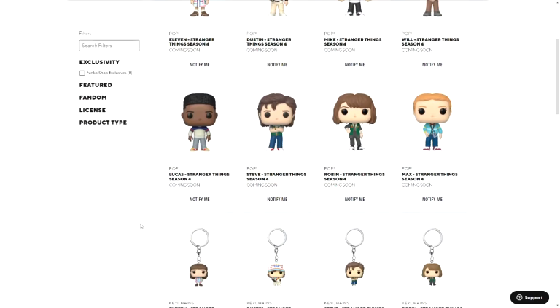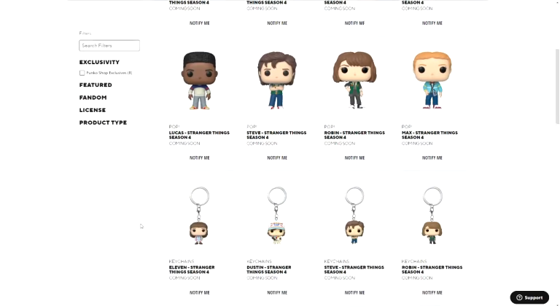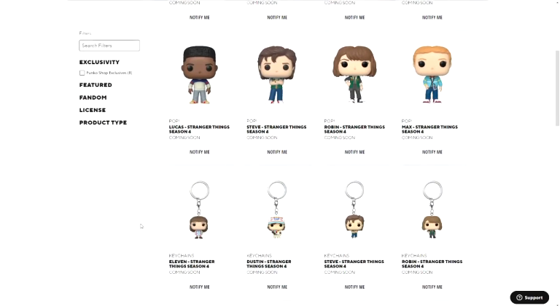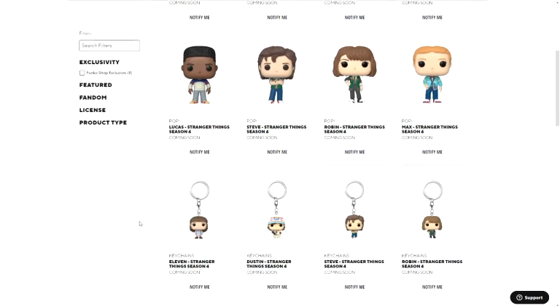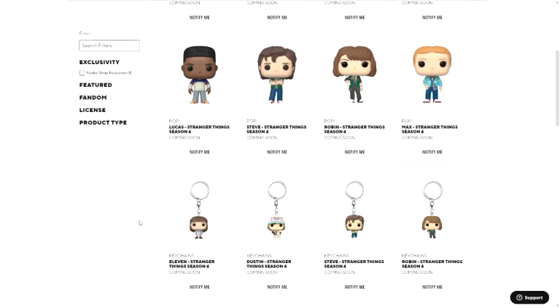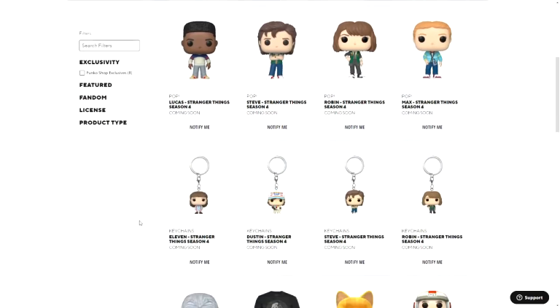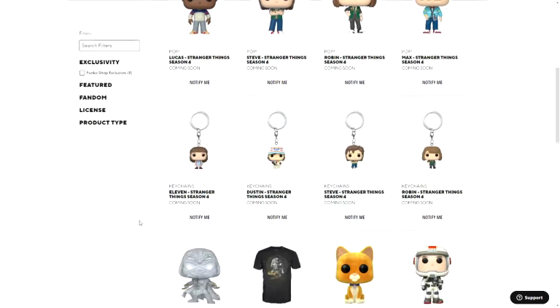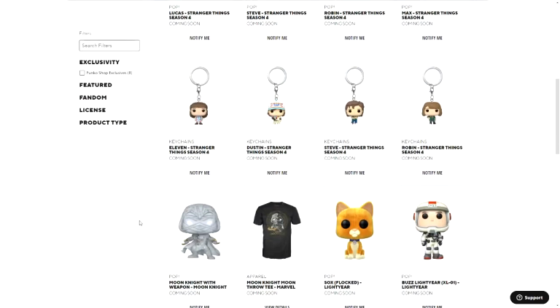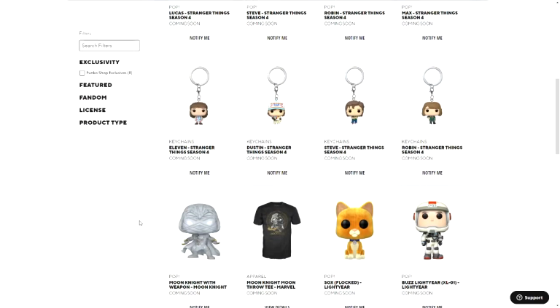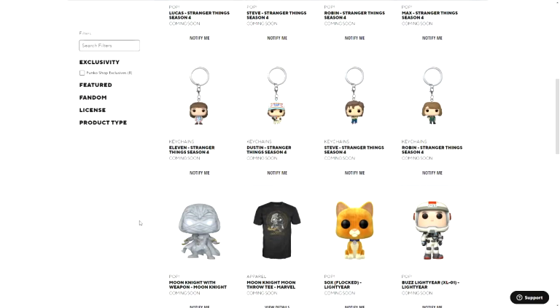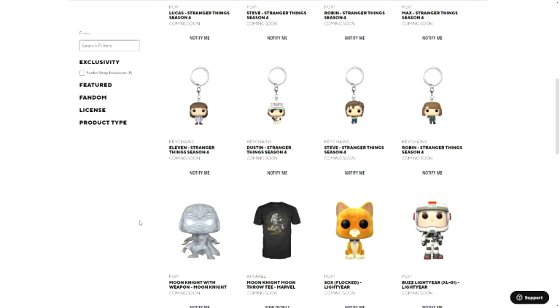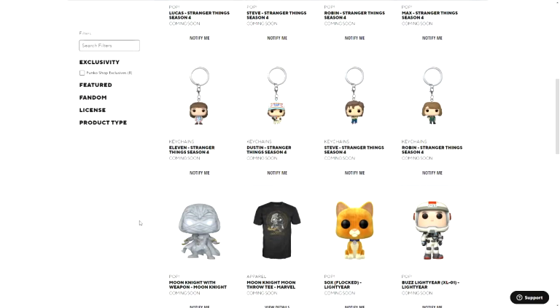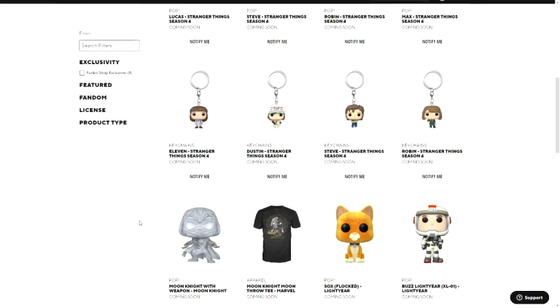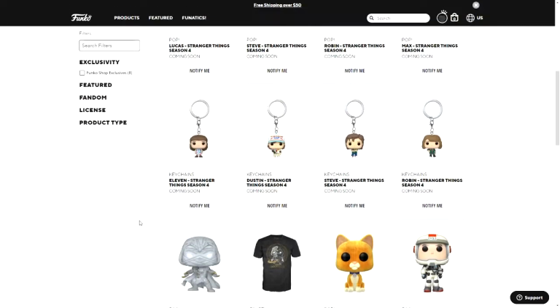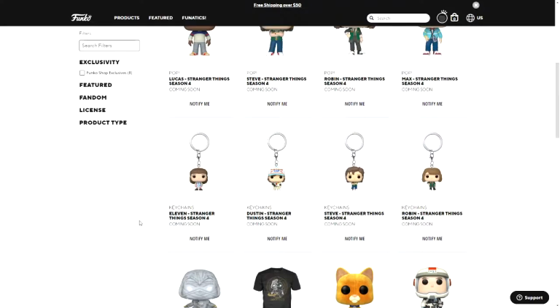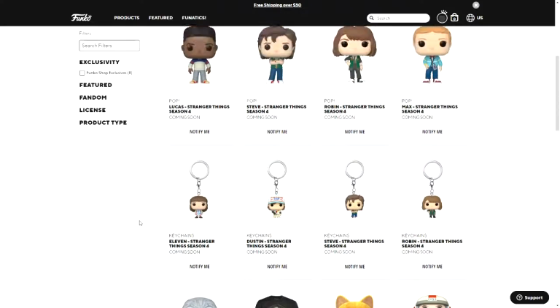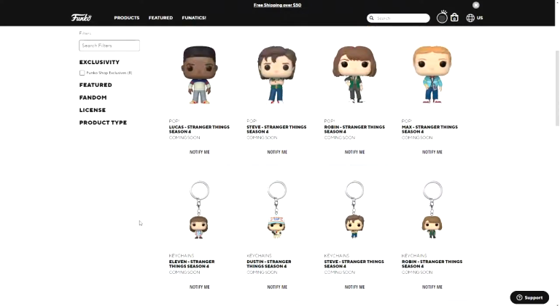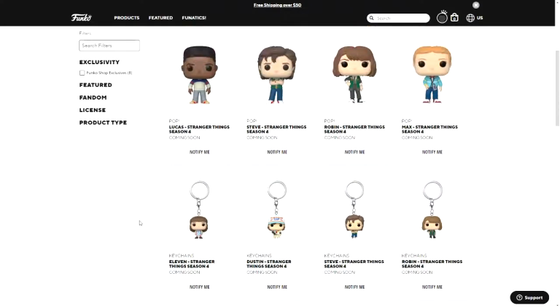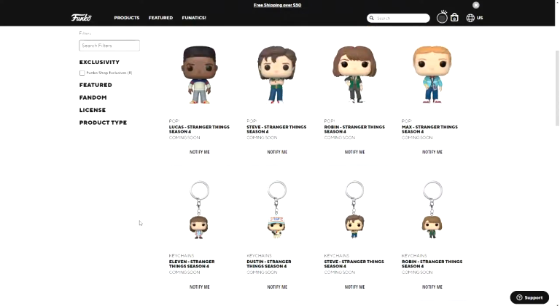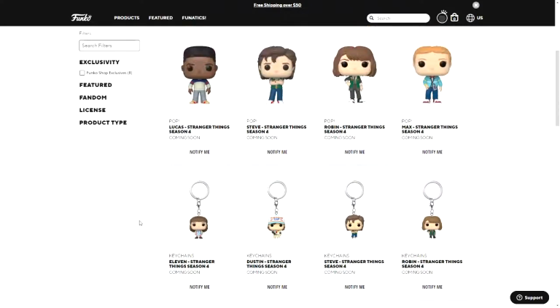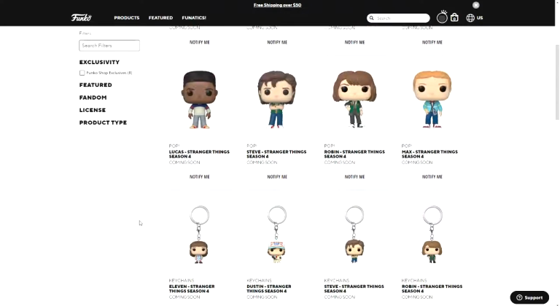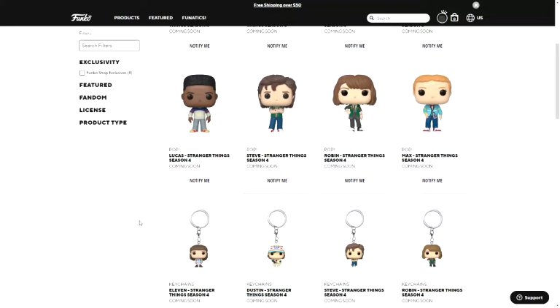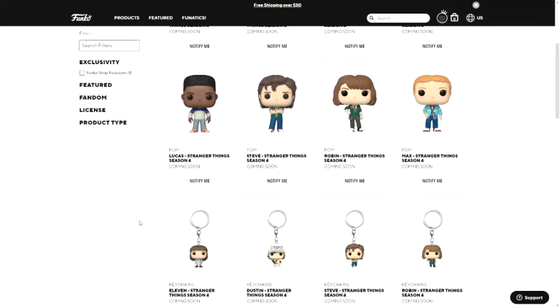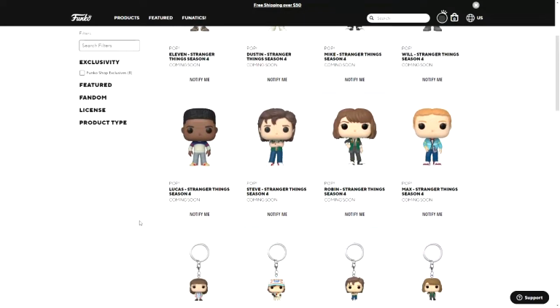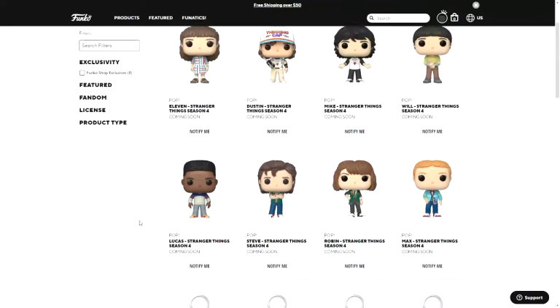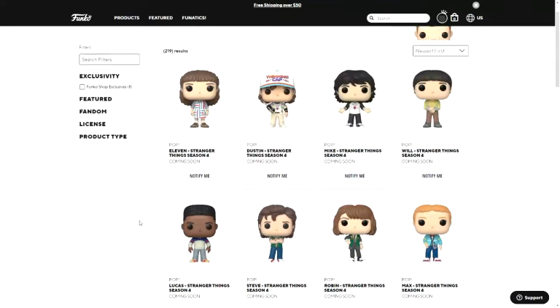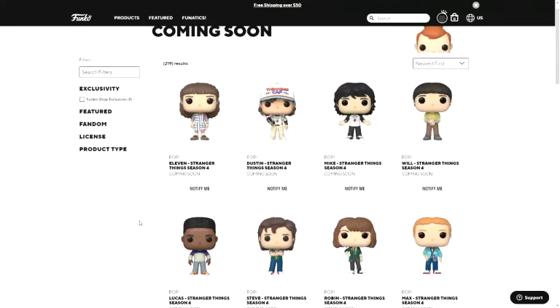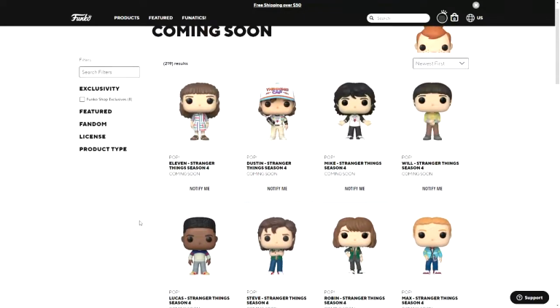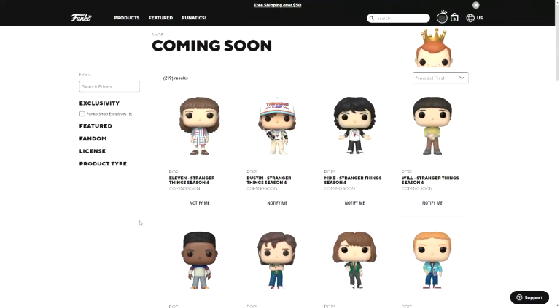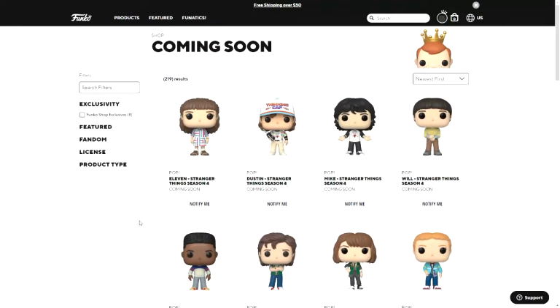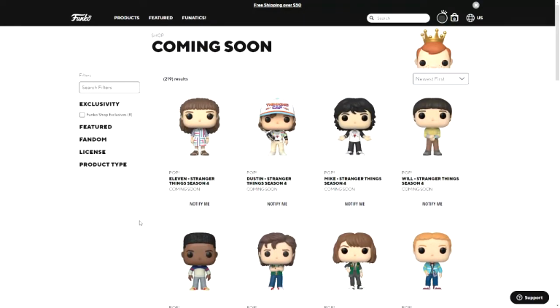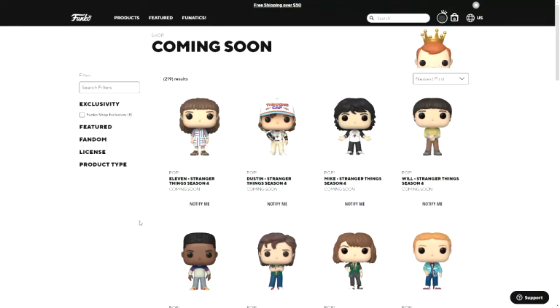I hope you enjoyed this video. If you did, consider subscribing for Funko shop news and custom pop concepts. Thanks for watching — I'll see you next time.